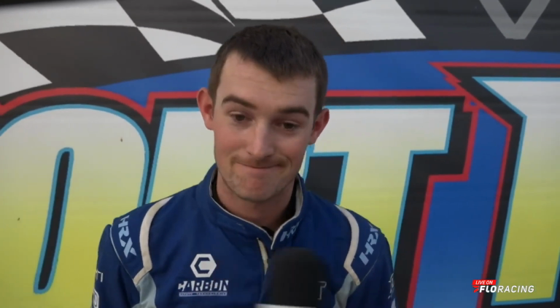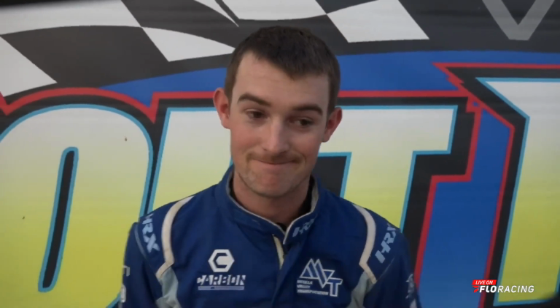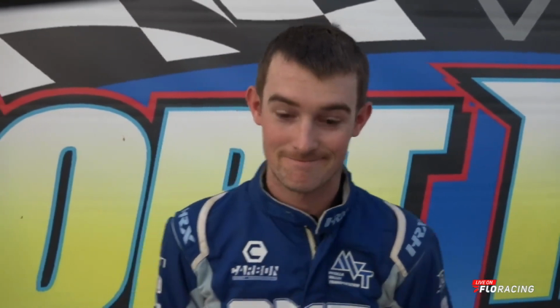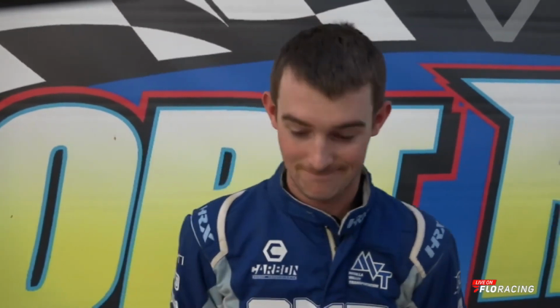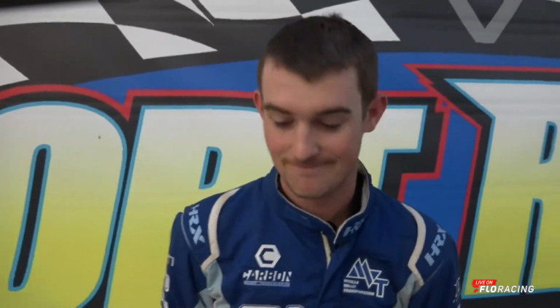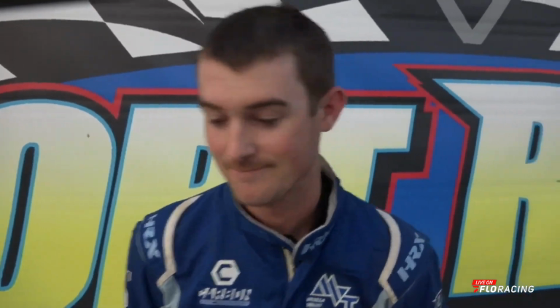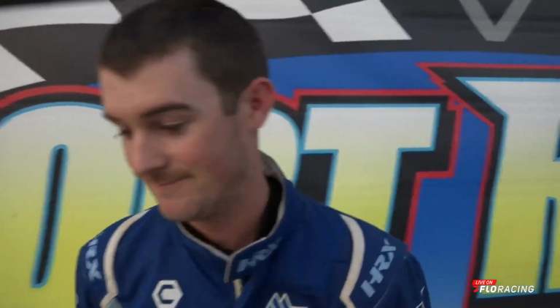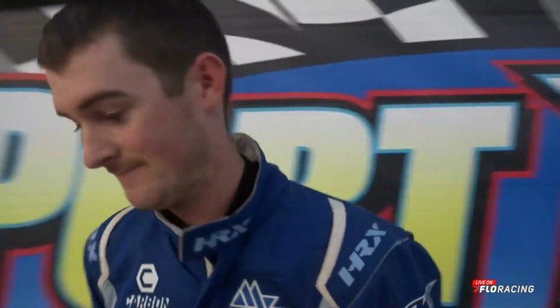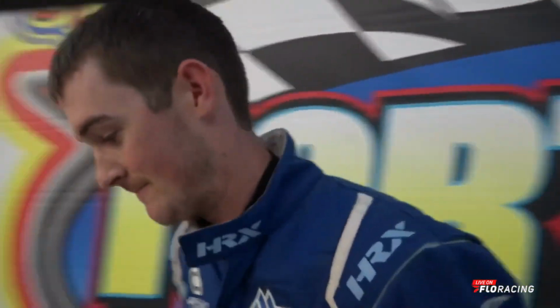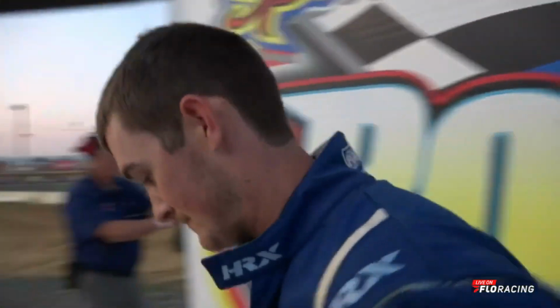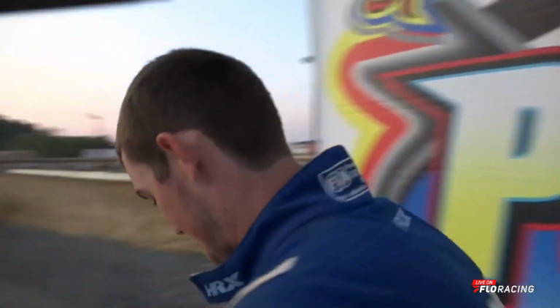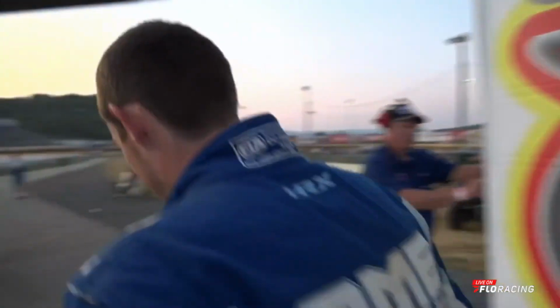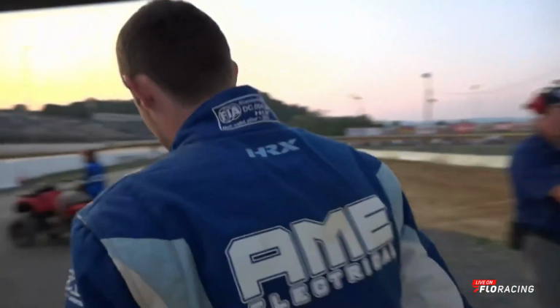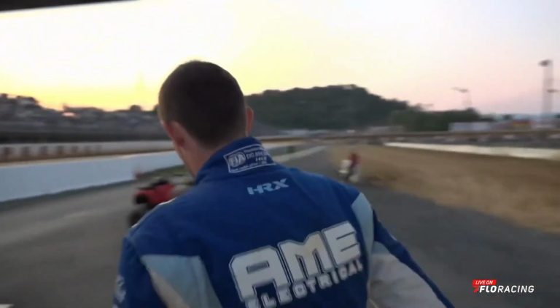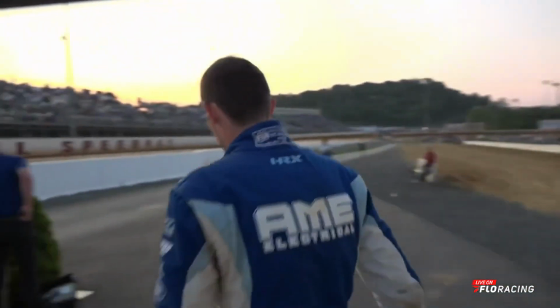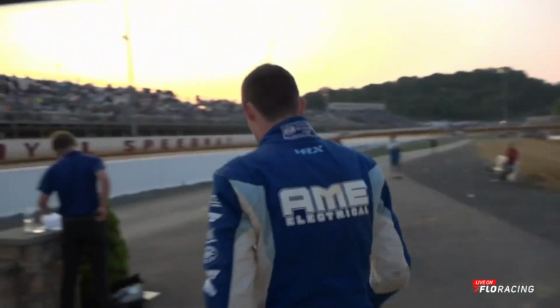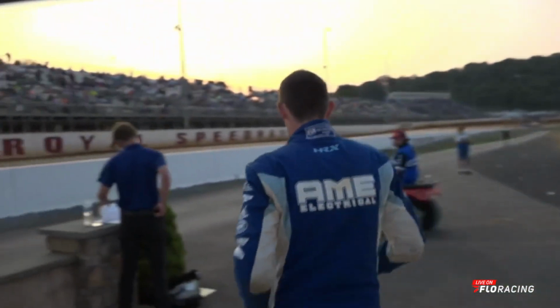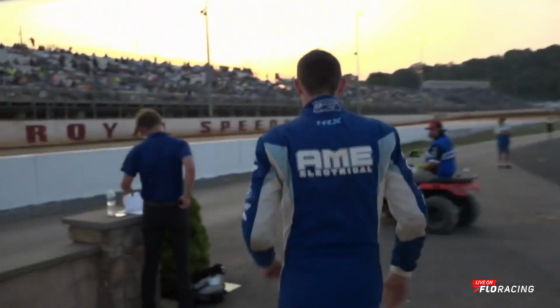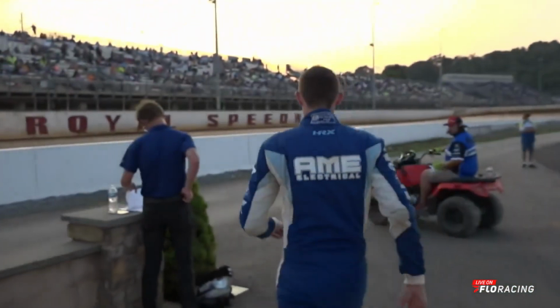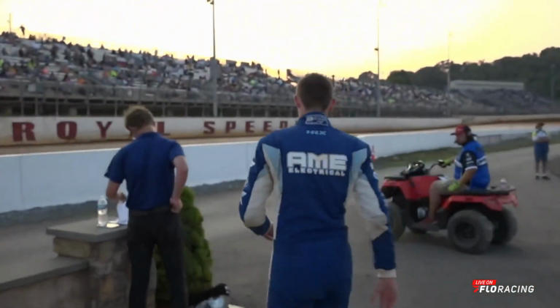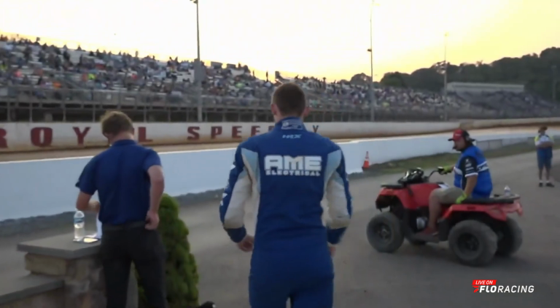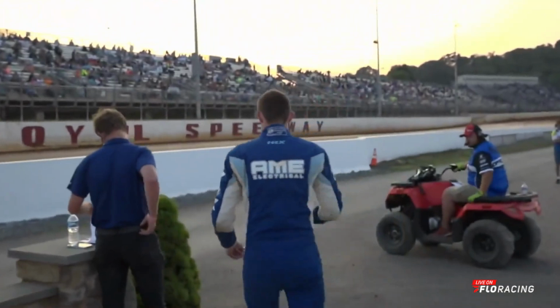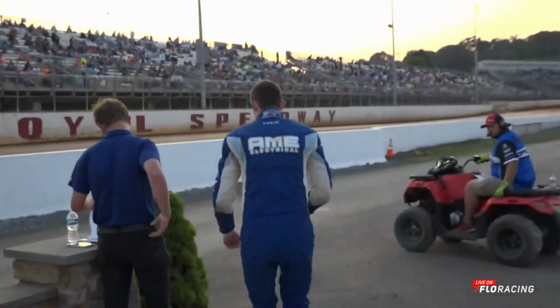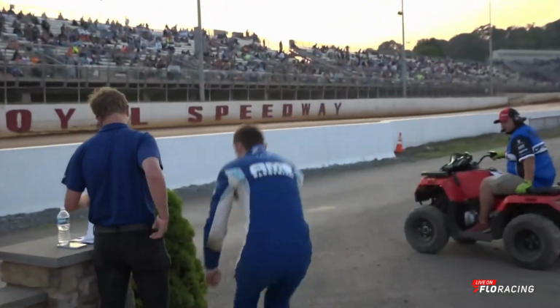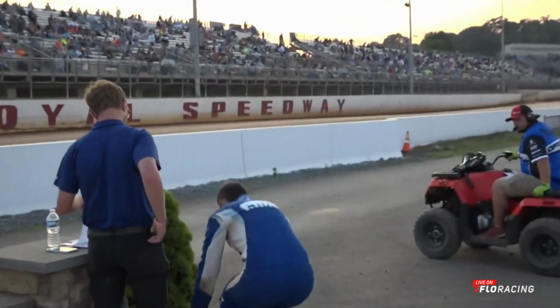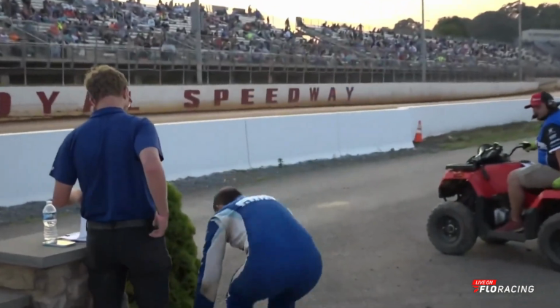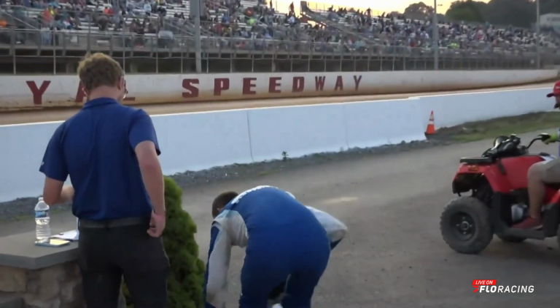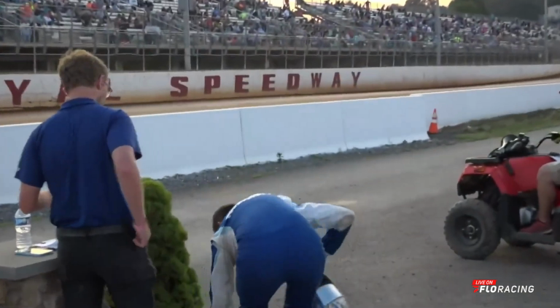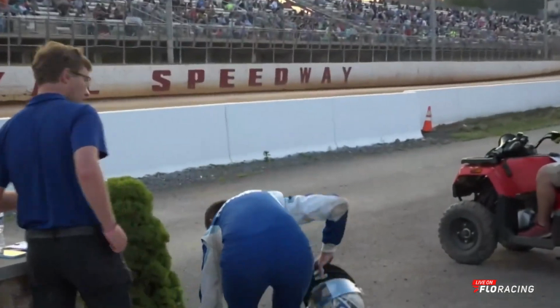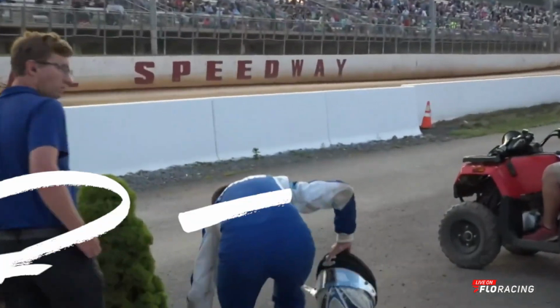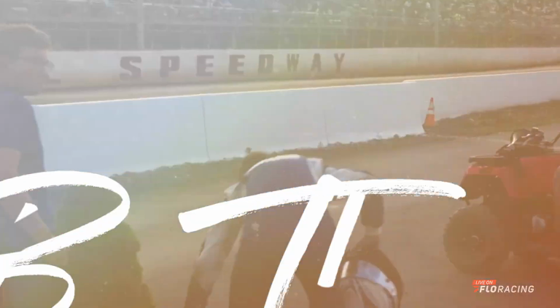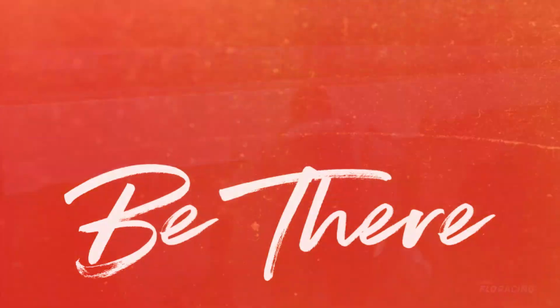An incredible effort there for Mitchell Moles in a really competitive field, but no contest there for your Honest Abe Roofing Fast Qualifier tonight.